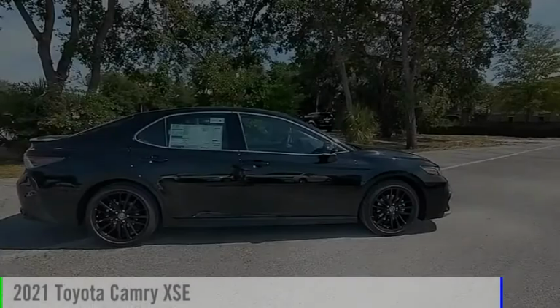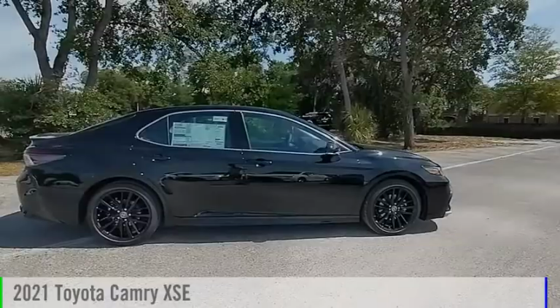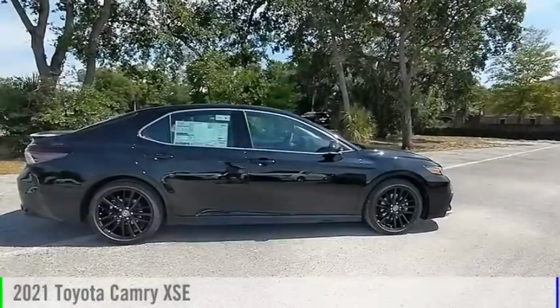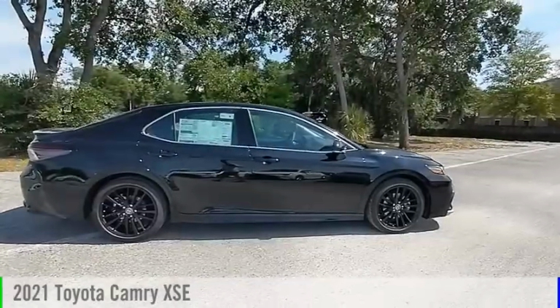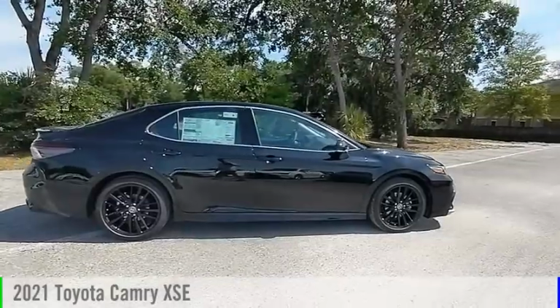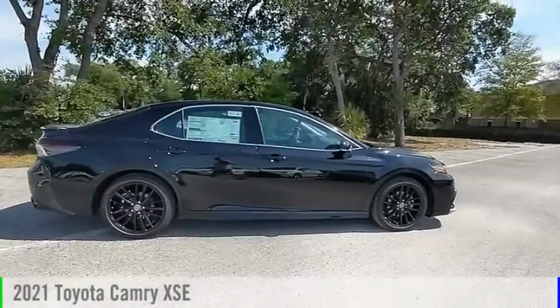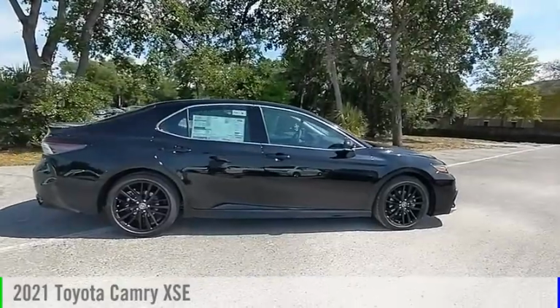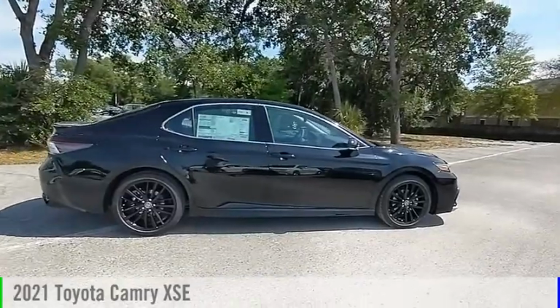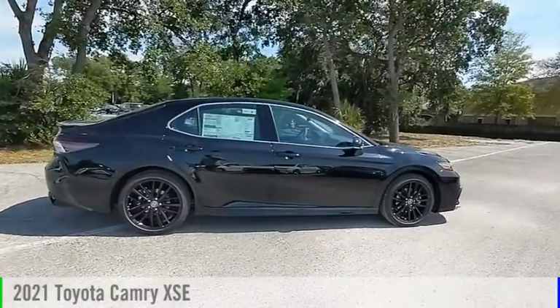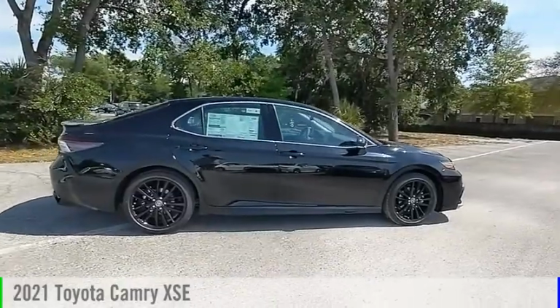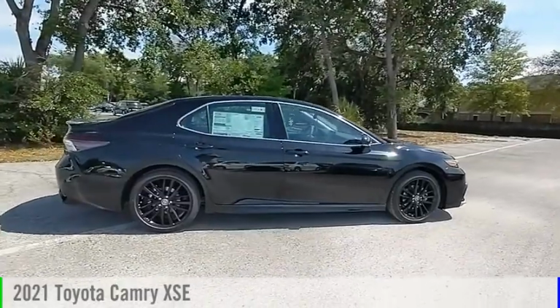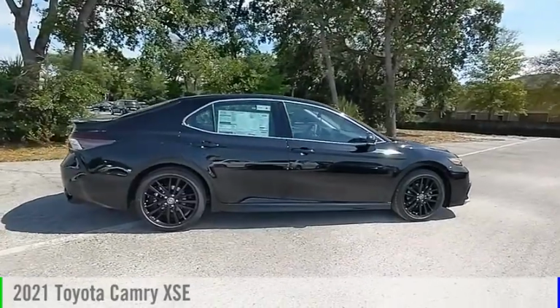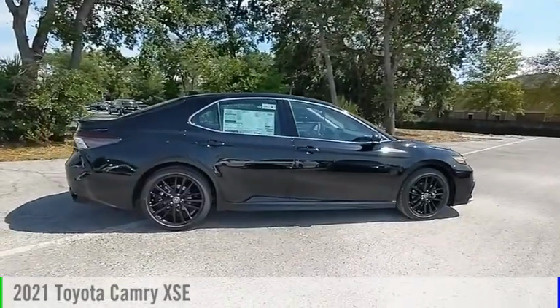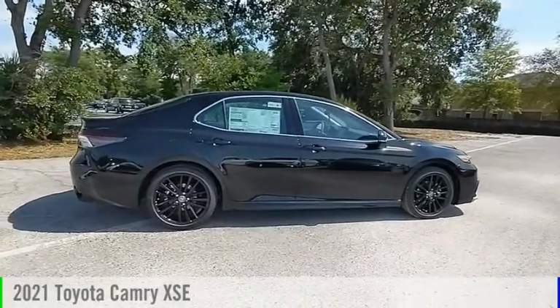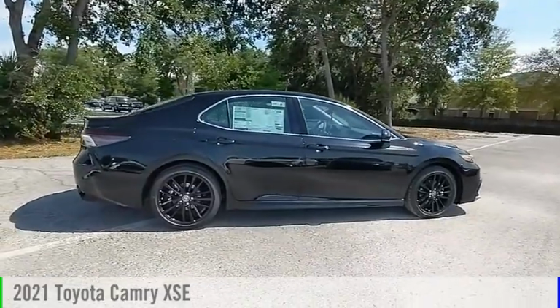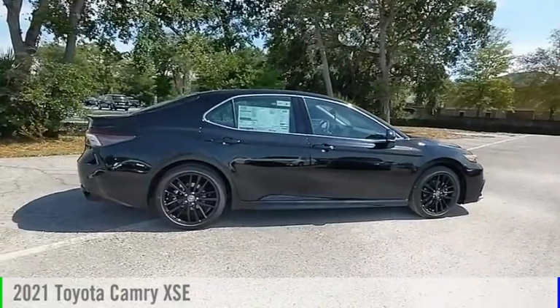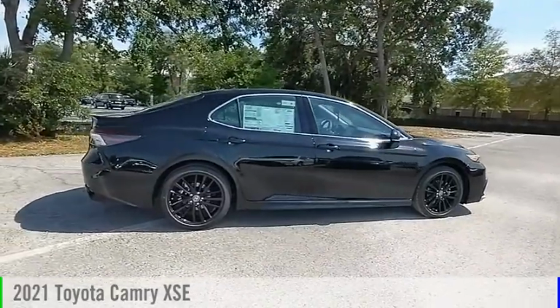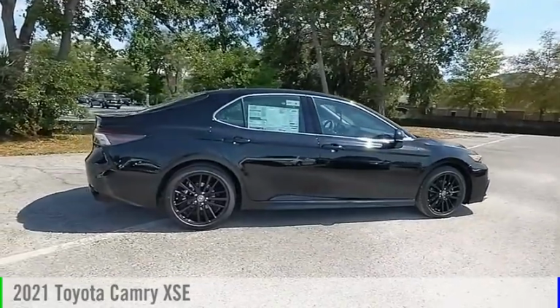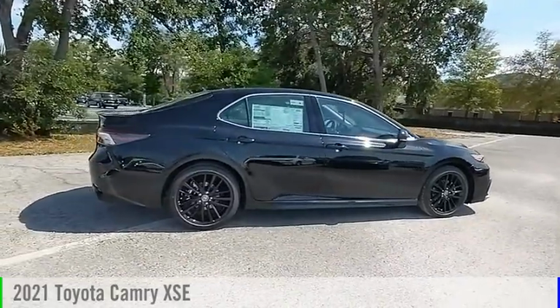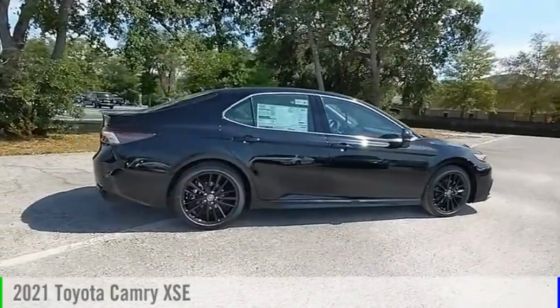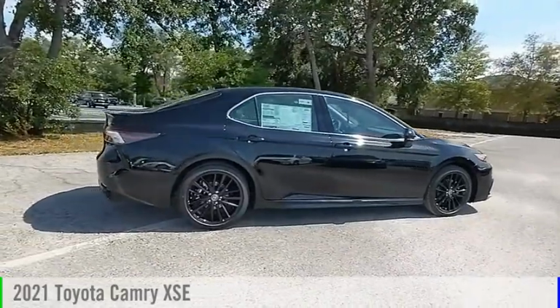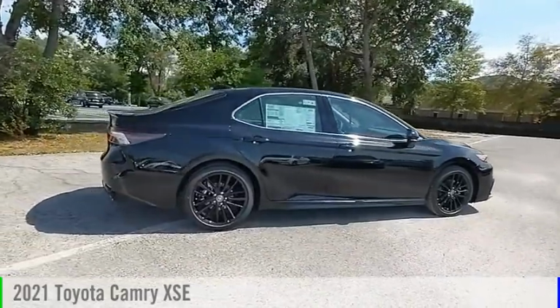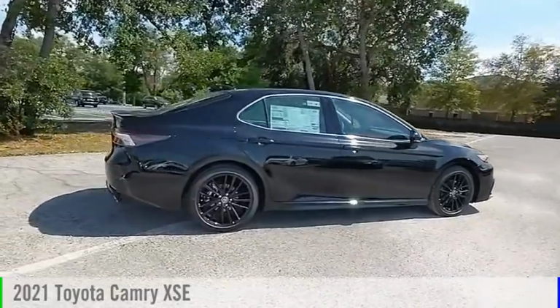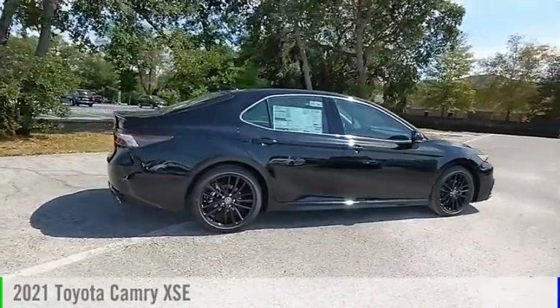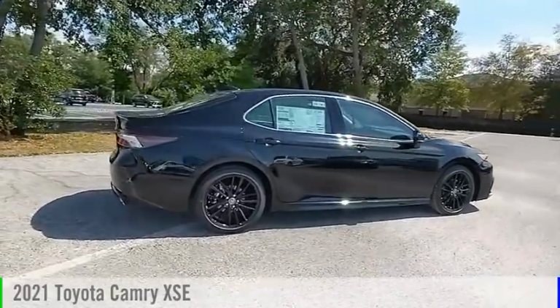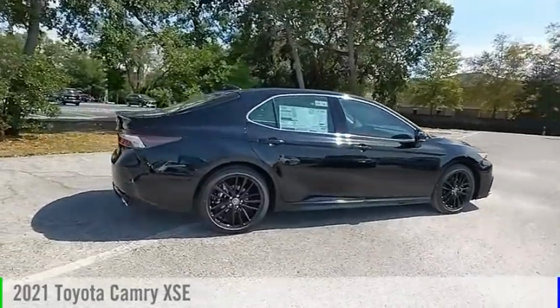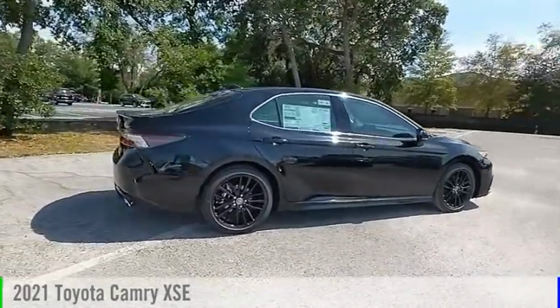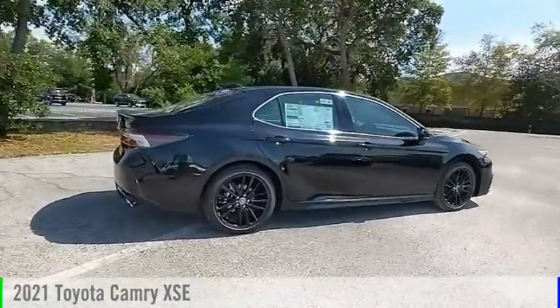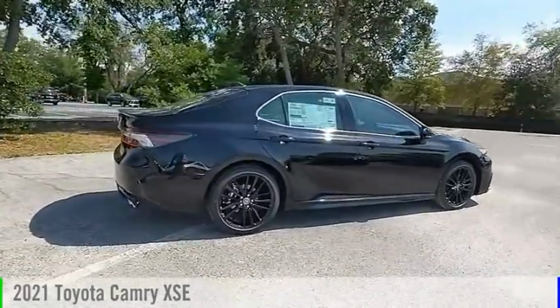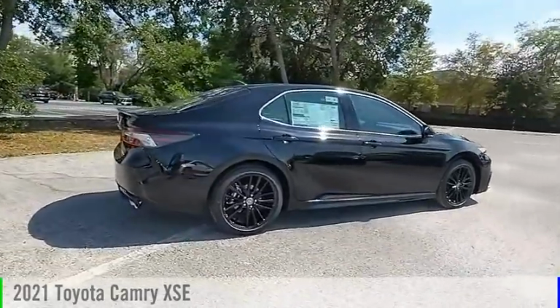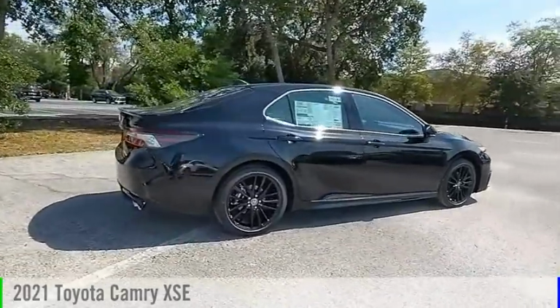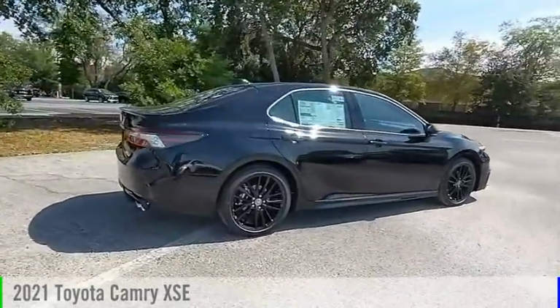Looking for the right vehicle? Check out the 2021 Camry.